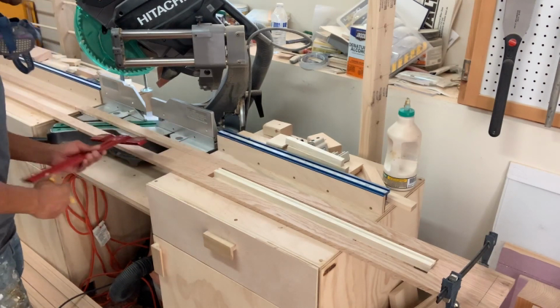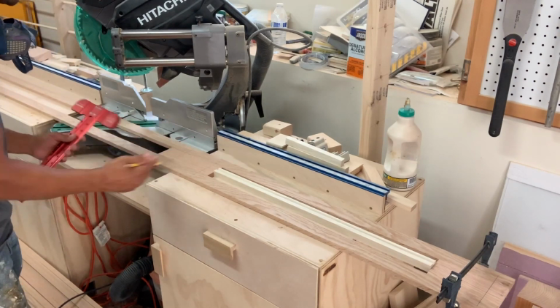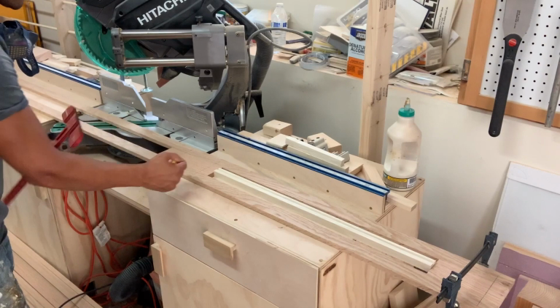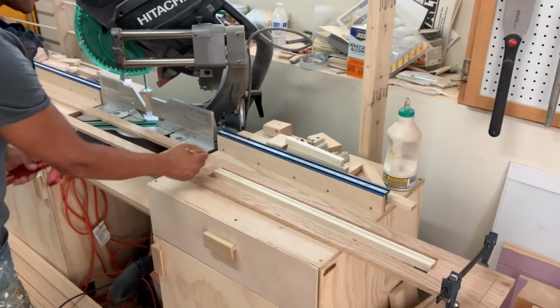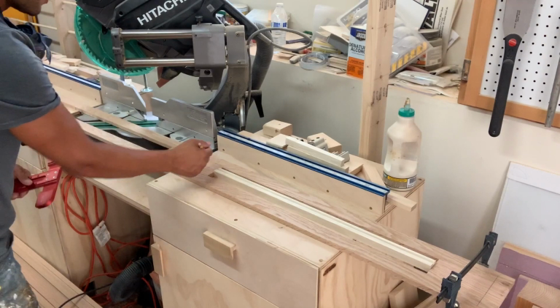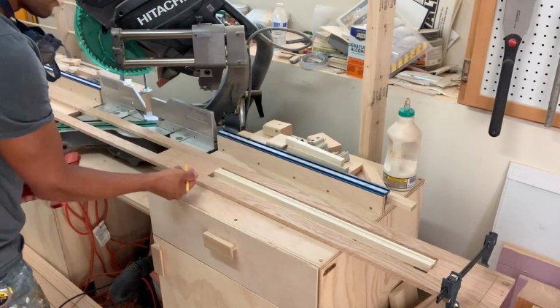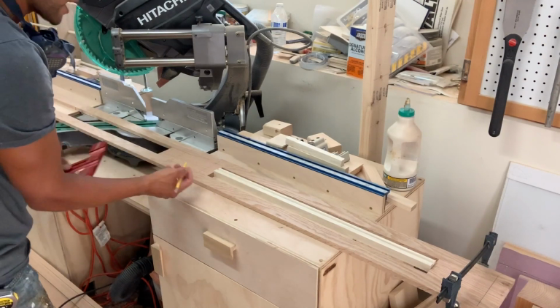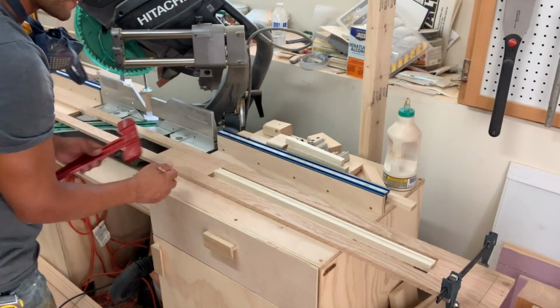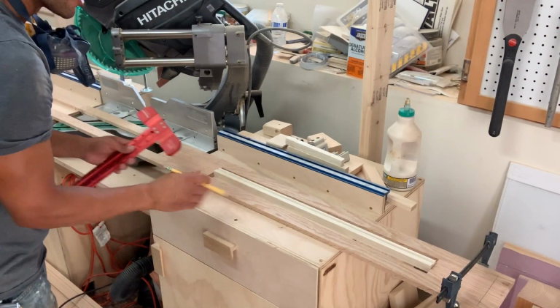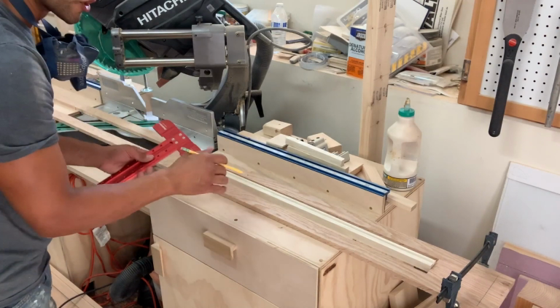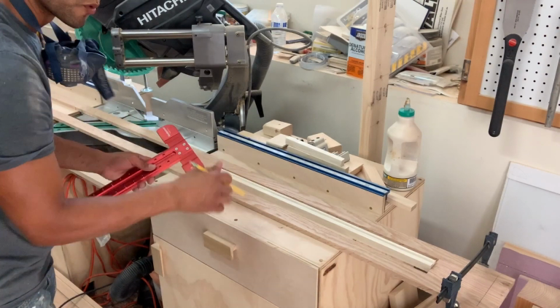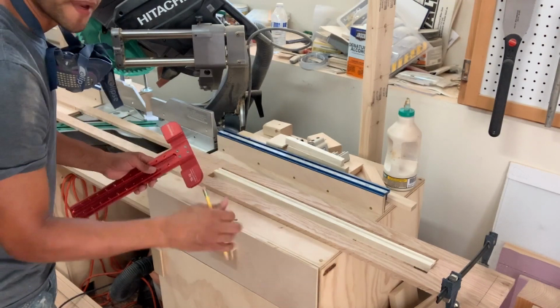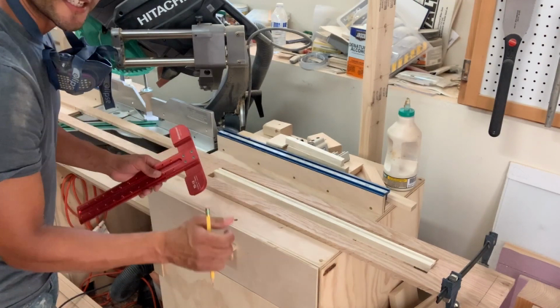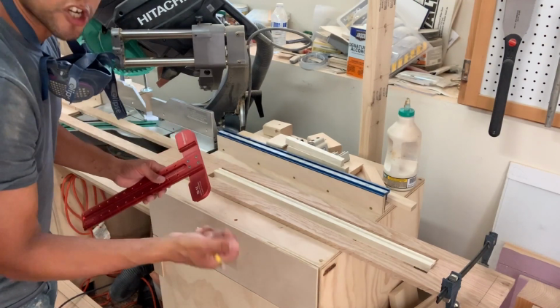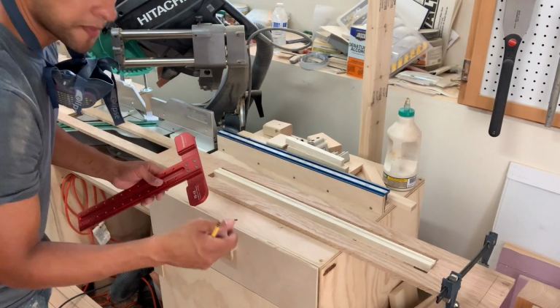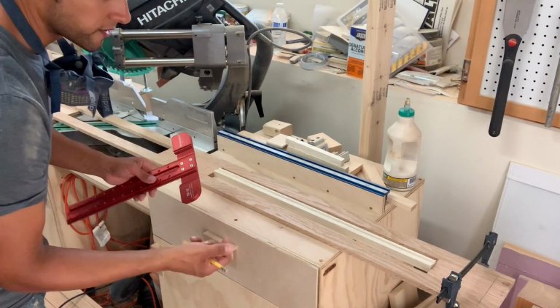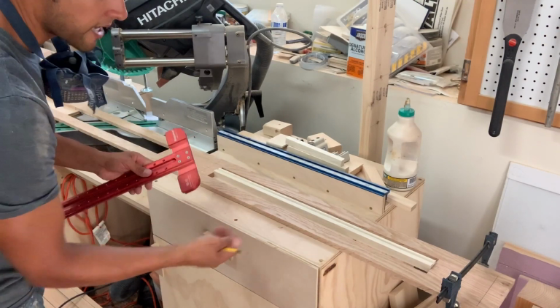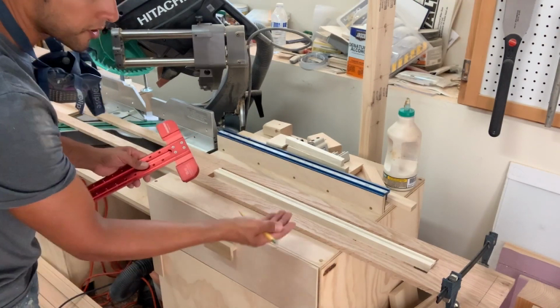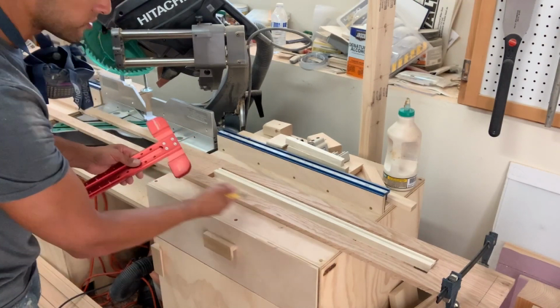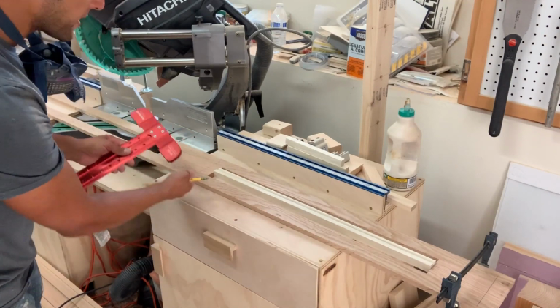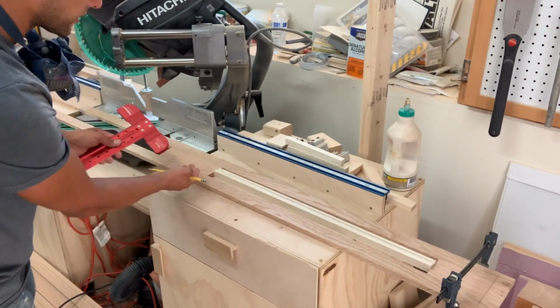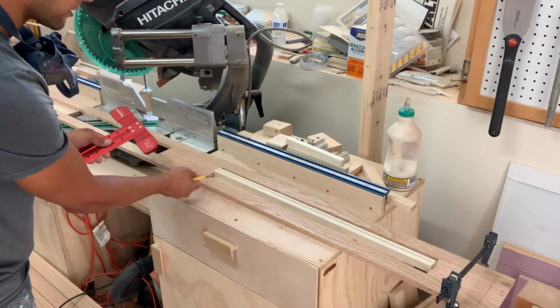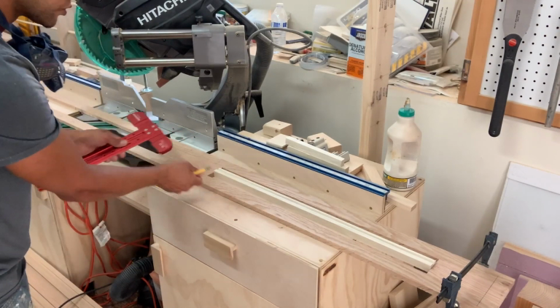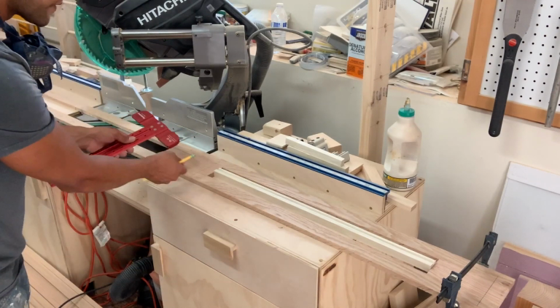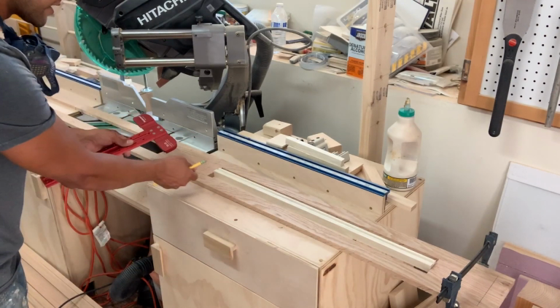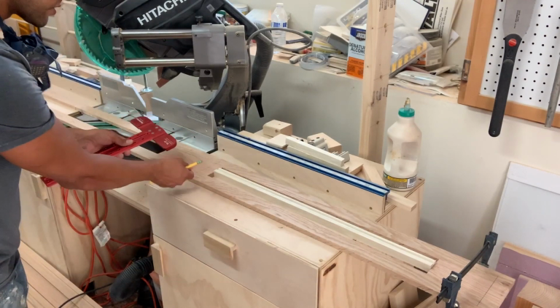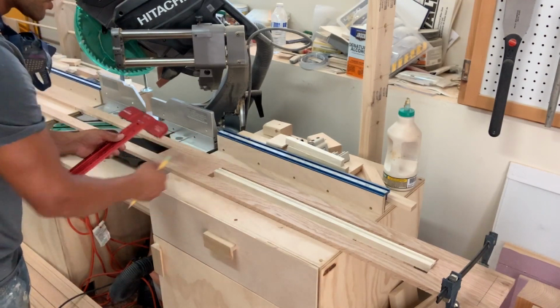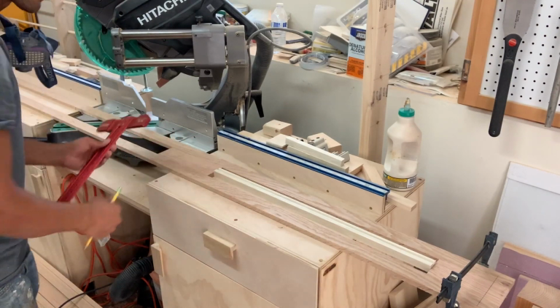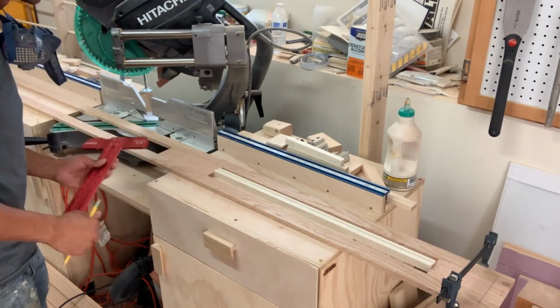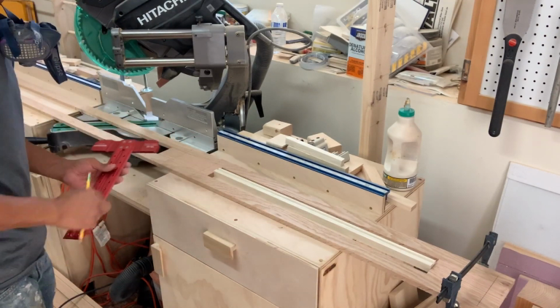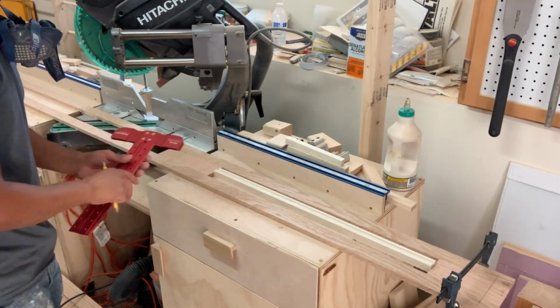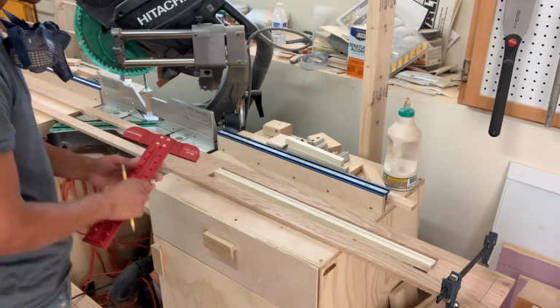You don't have to be crazy with the lines because you can always make the adjustment on the domino to make it a little loose-fitting so you can slide it into place.